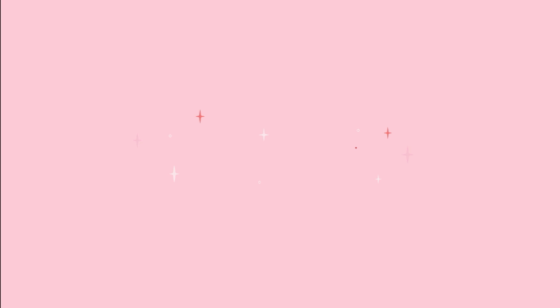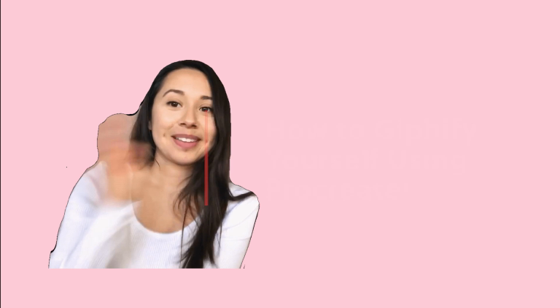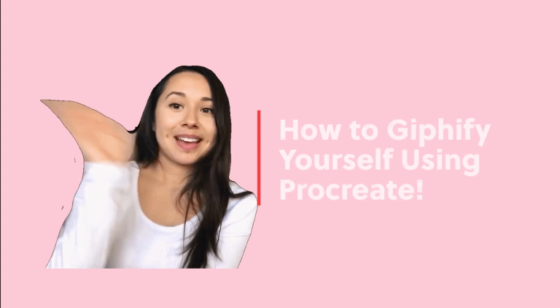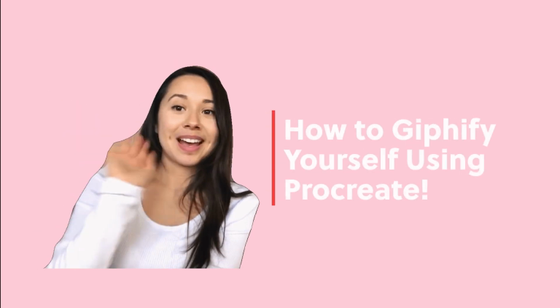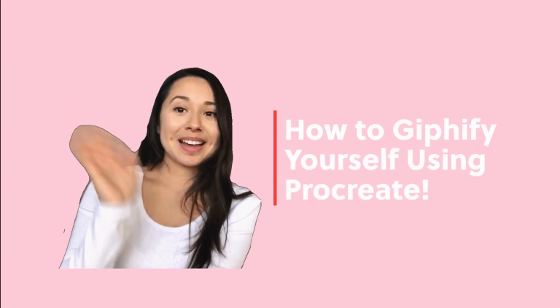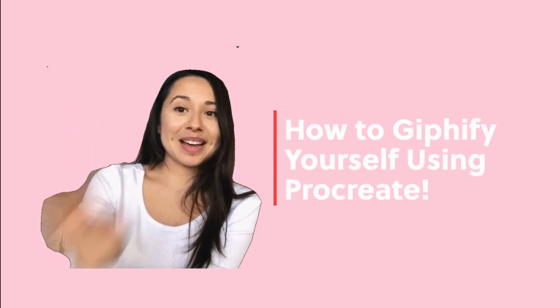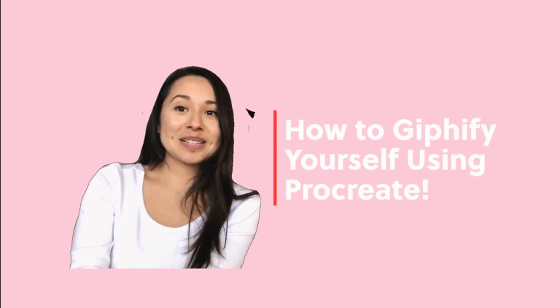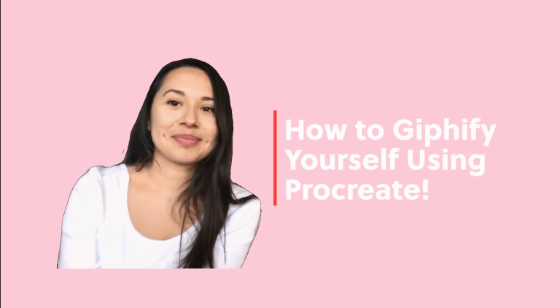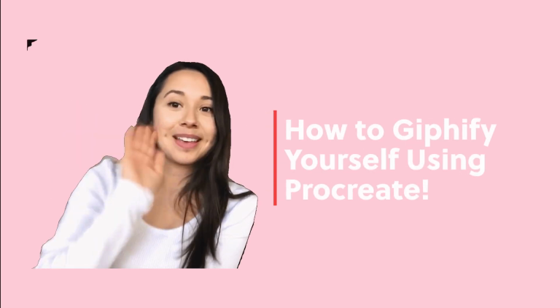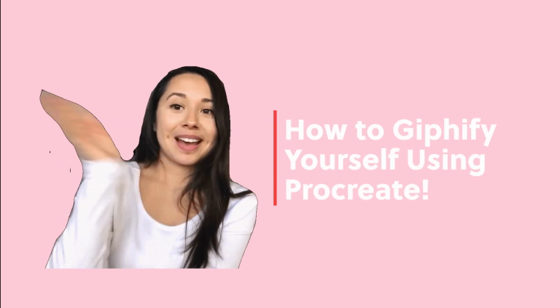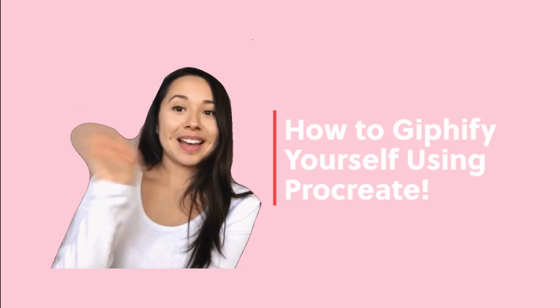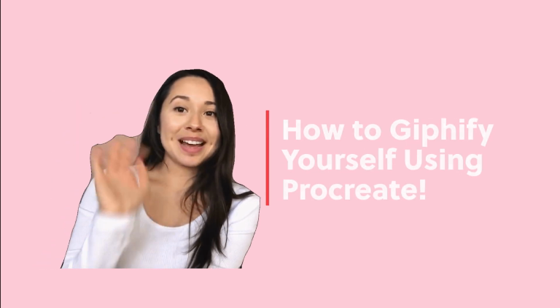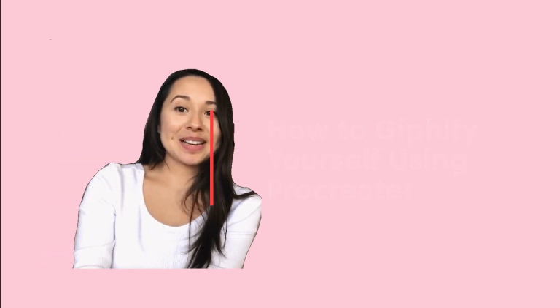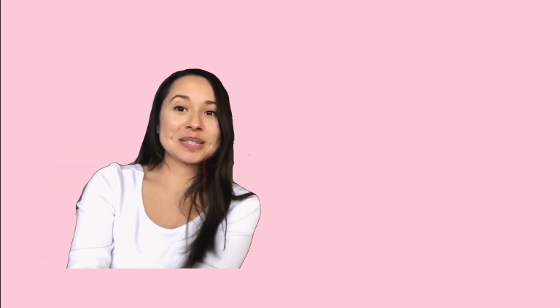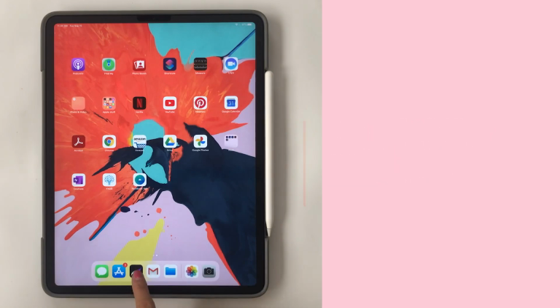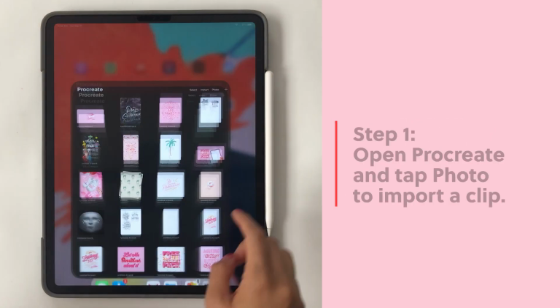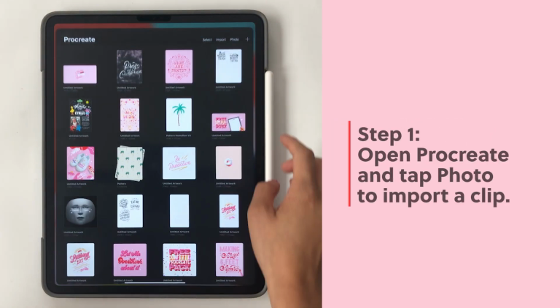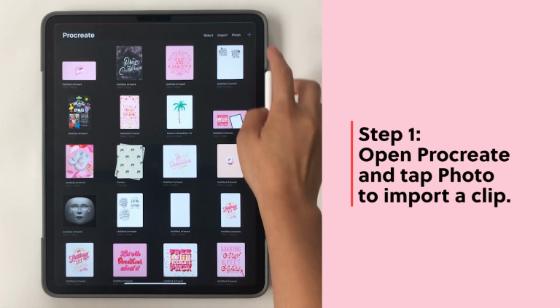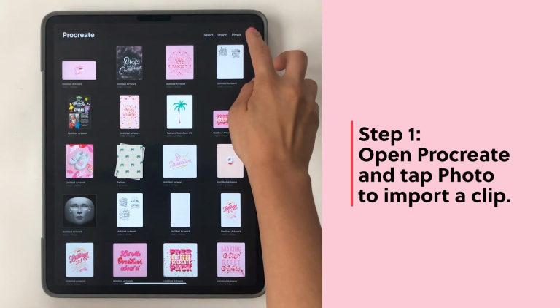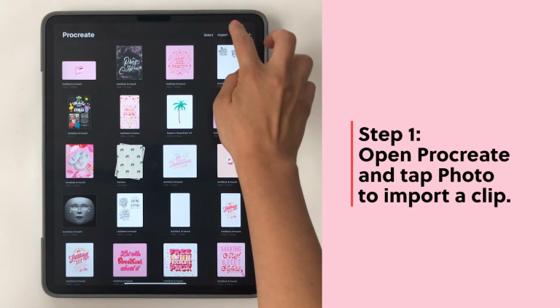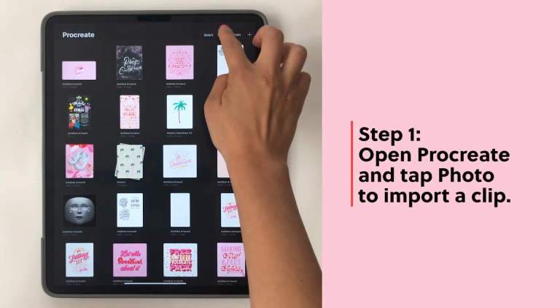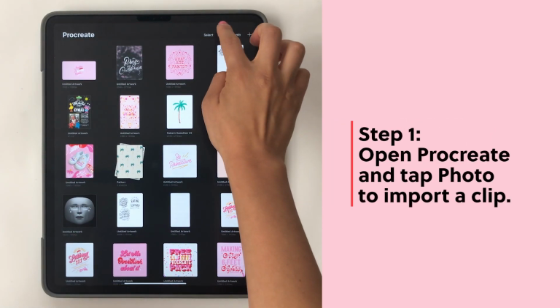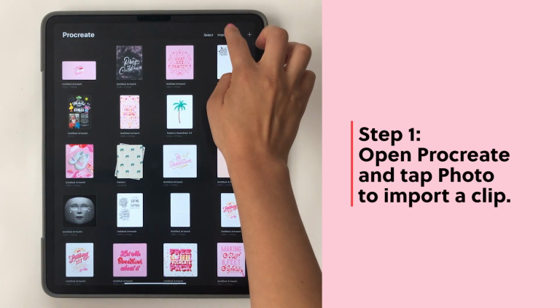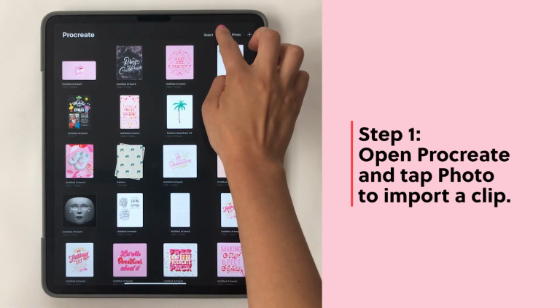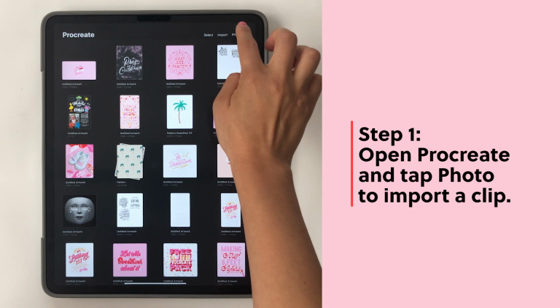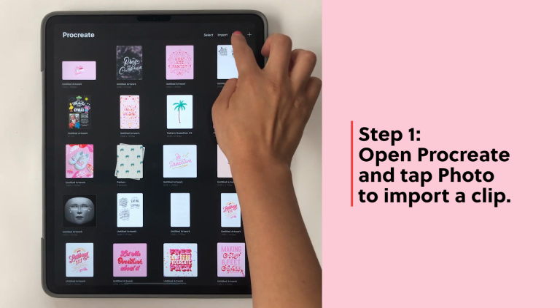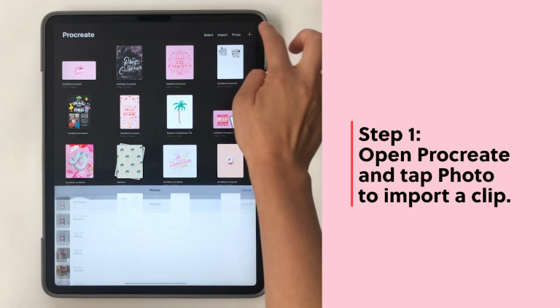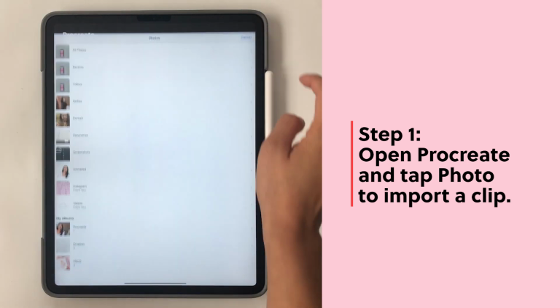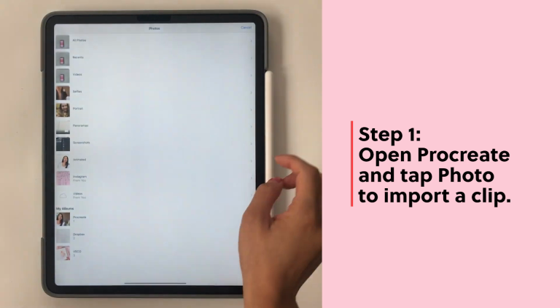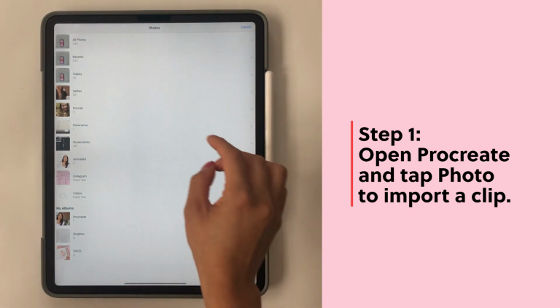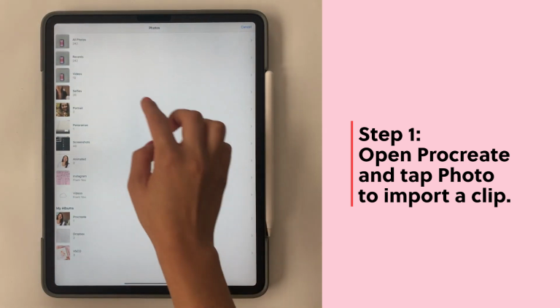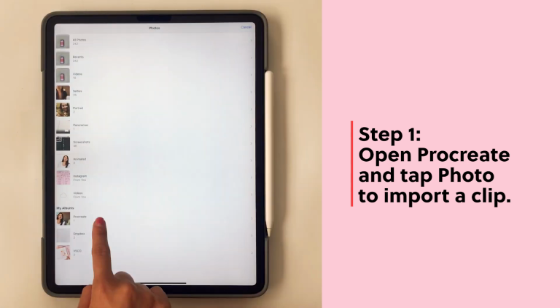In this video I'm going to show you how to GIFify yourself using Procreate. For the first step, open Procreate and tap Photos and import a clip.